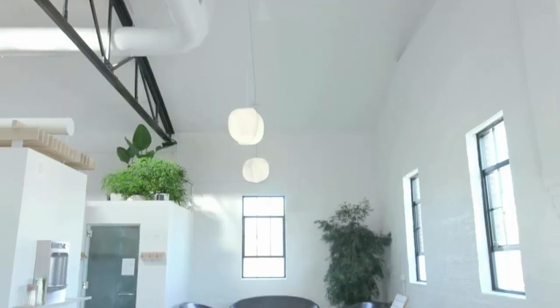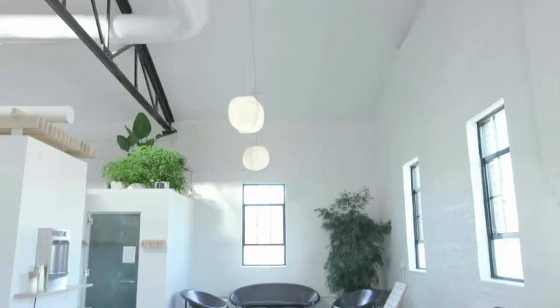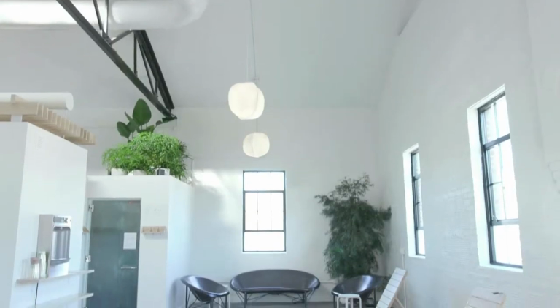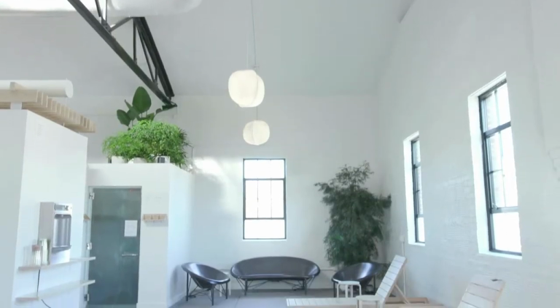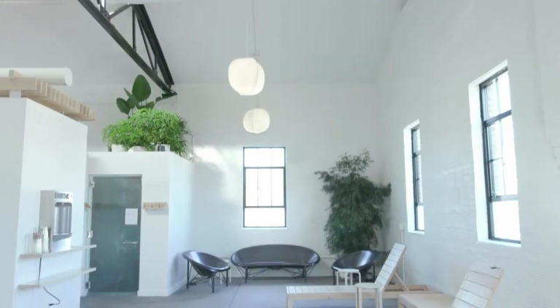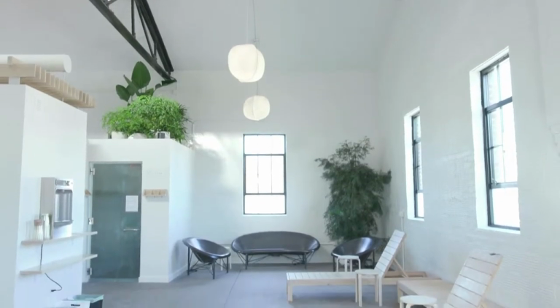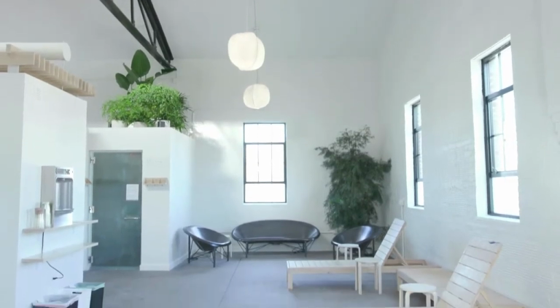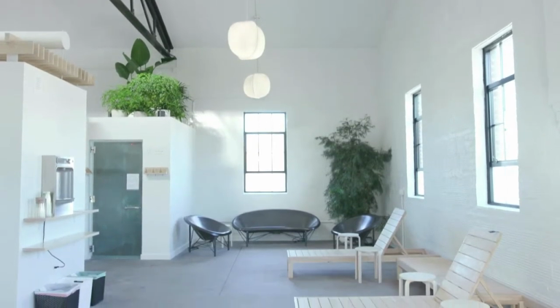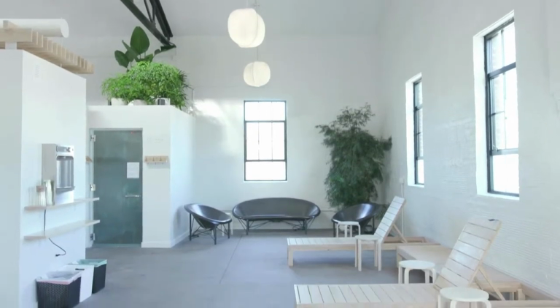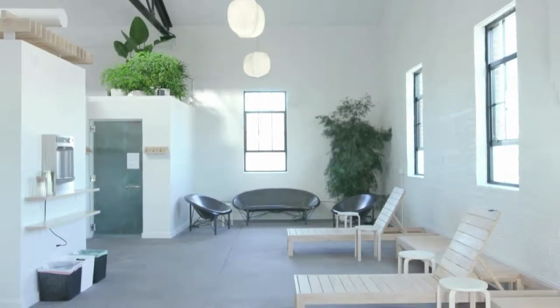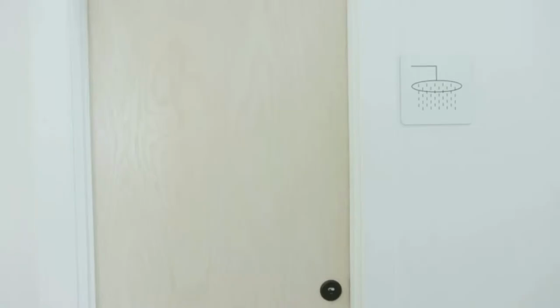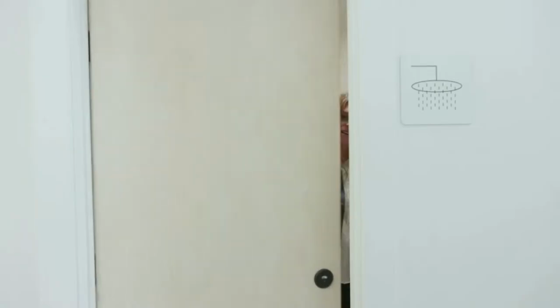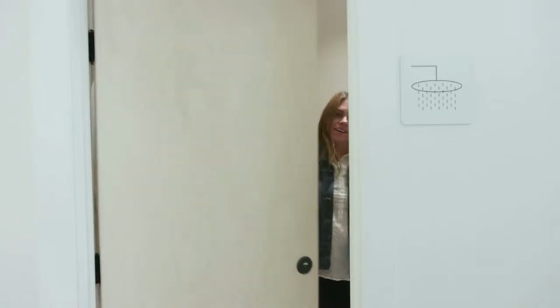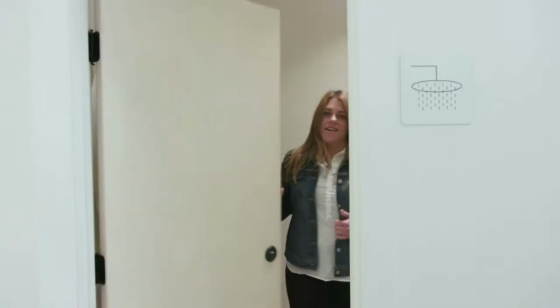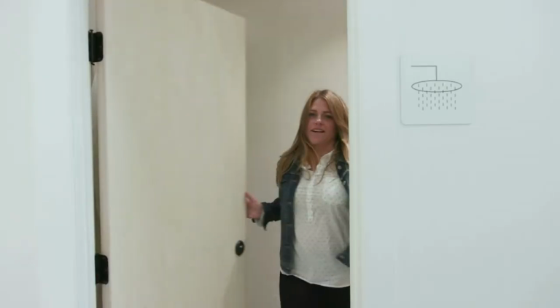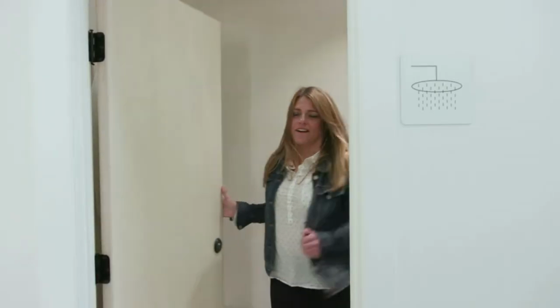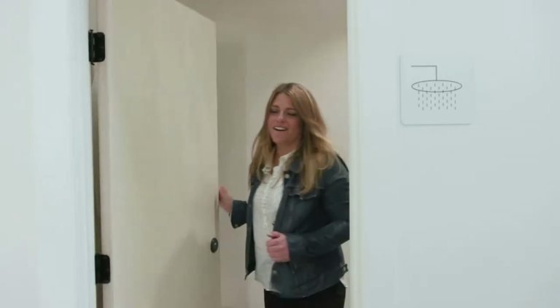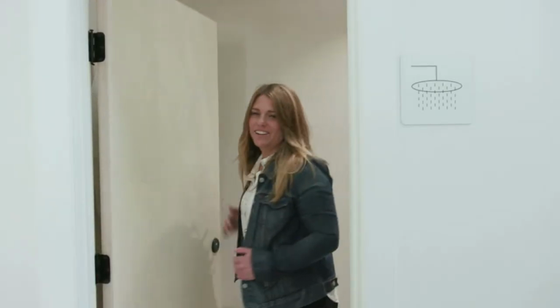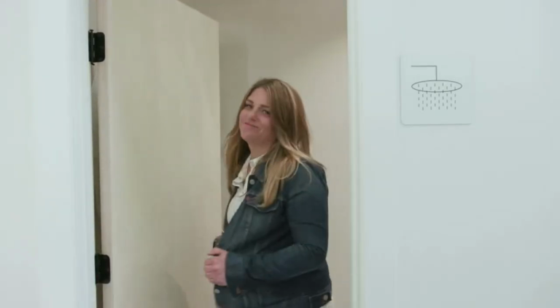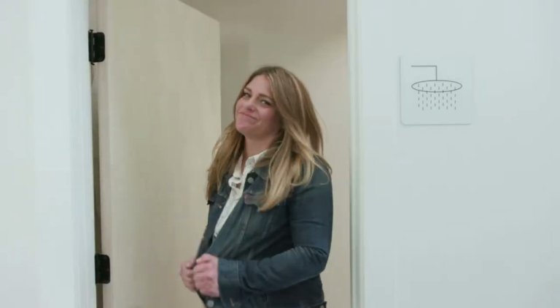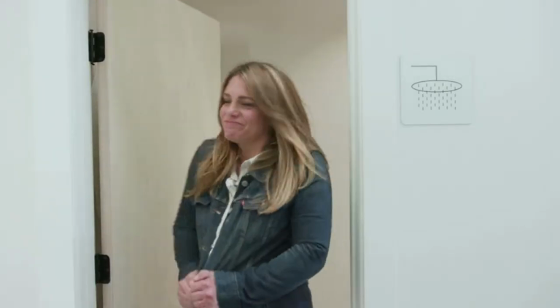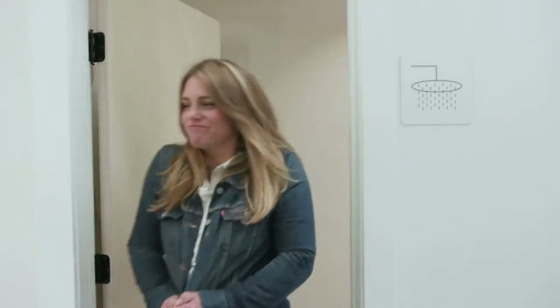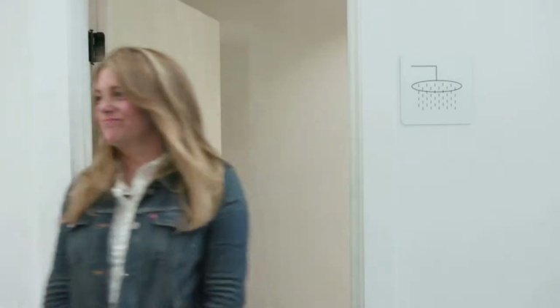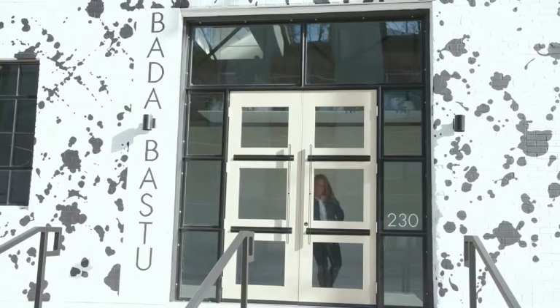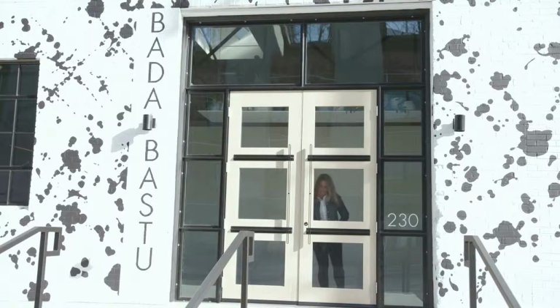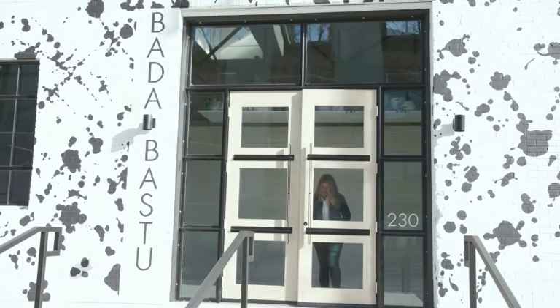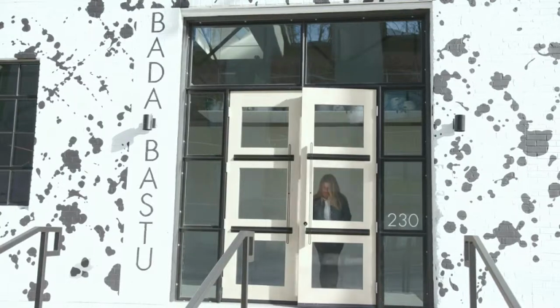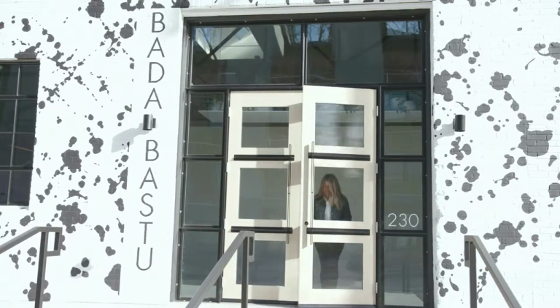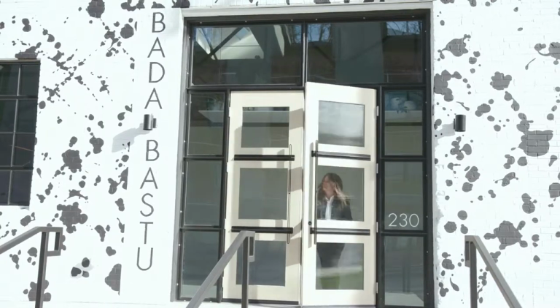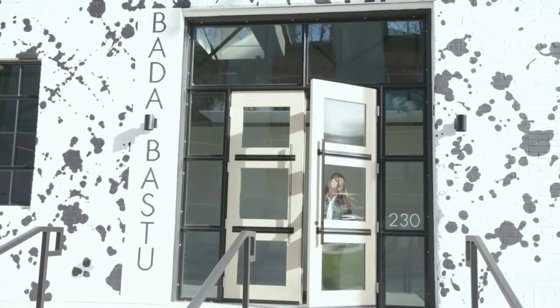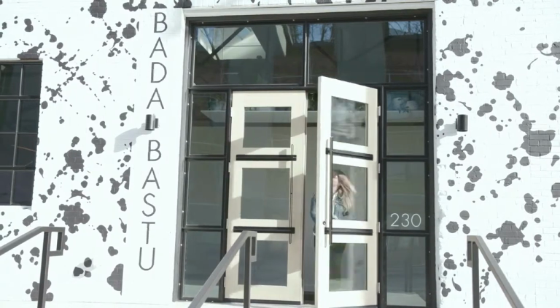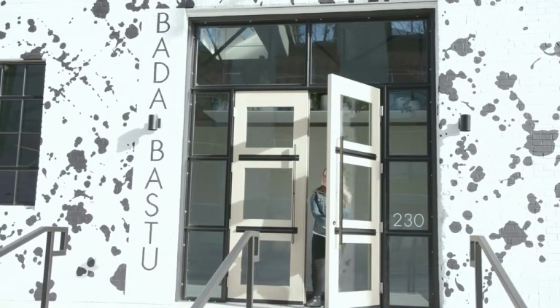What a refreshing way for you and your sweetie to let go and relax before heading out to explore the South Slope breweries.